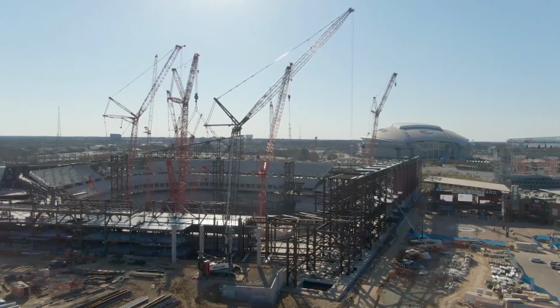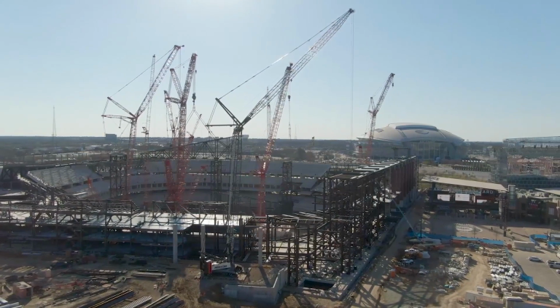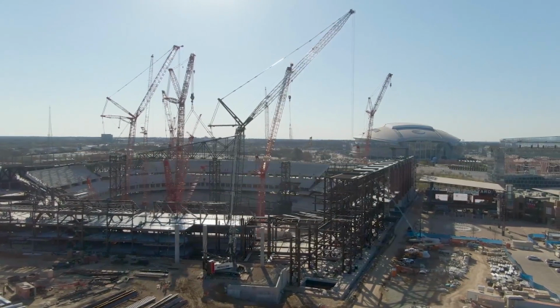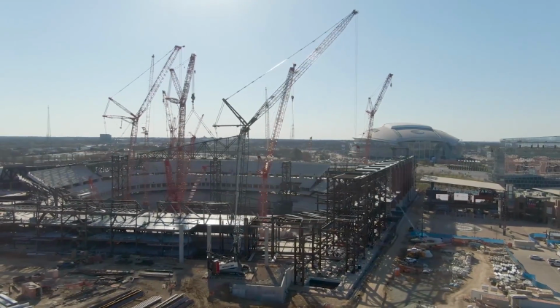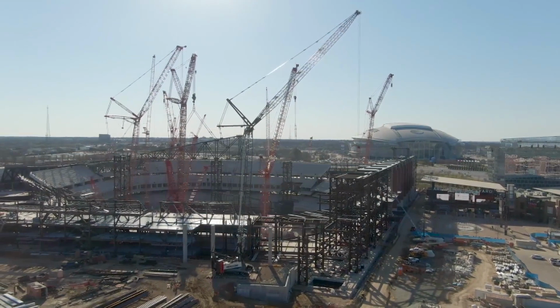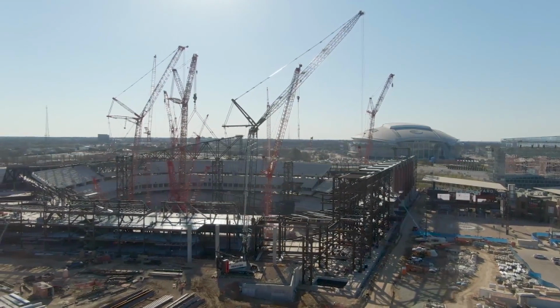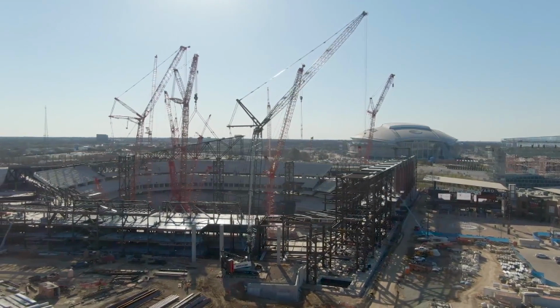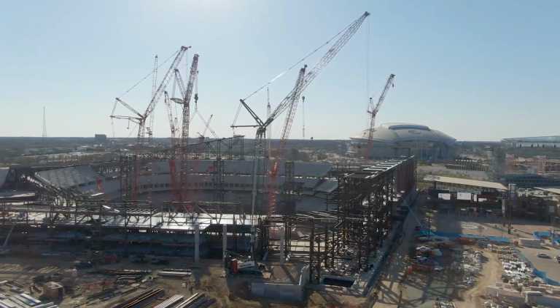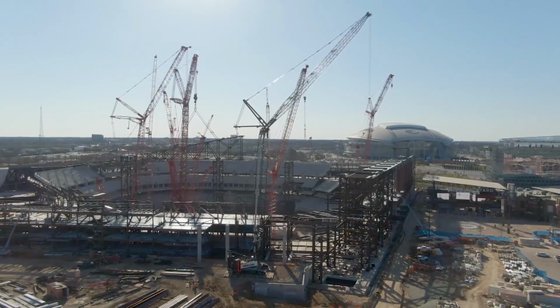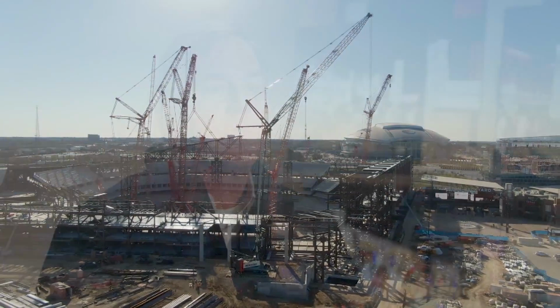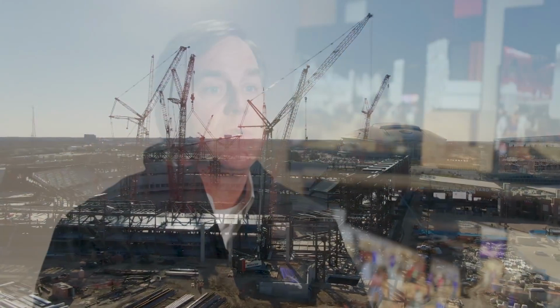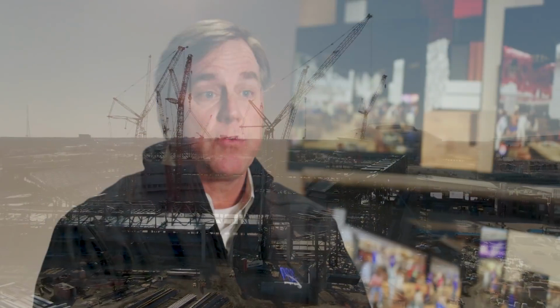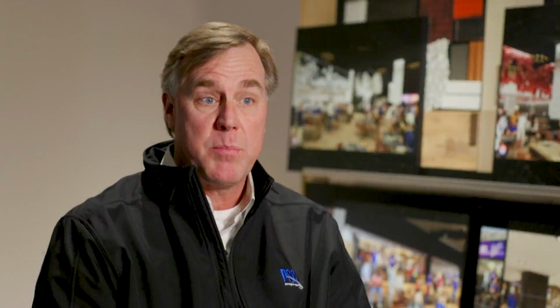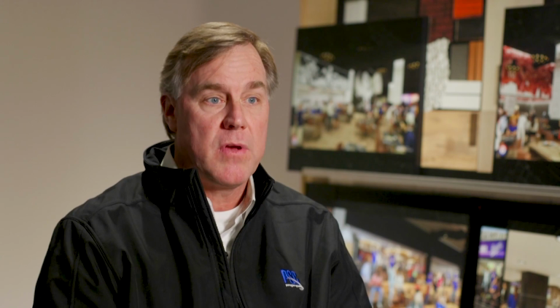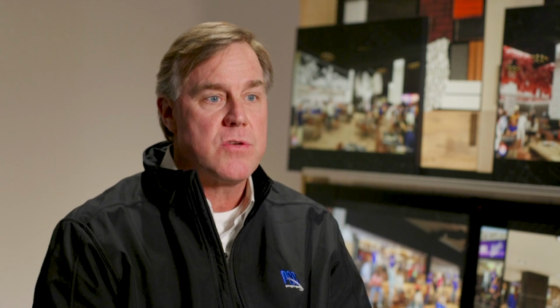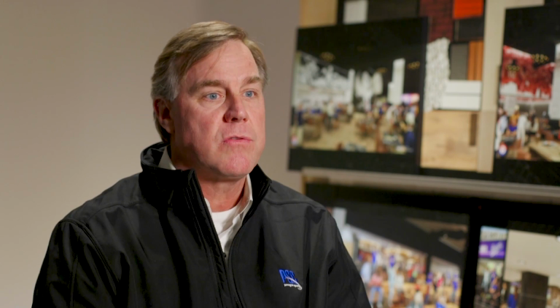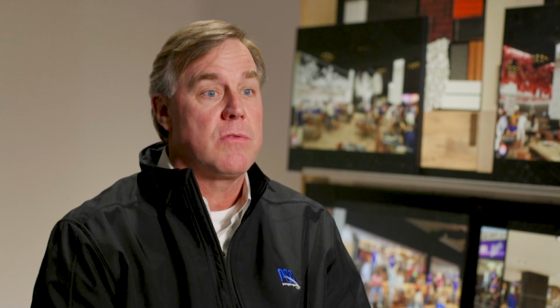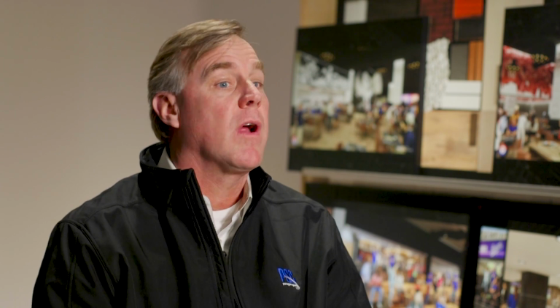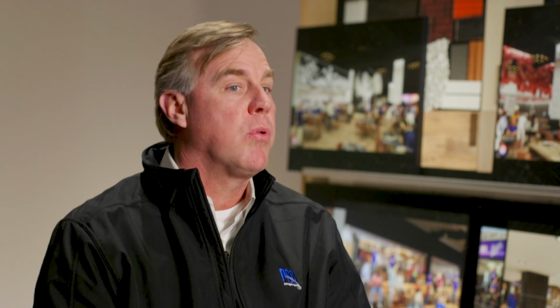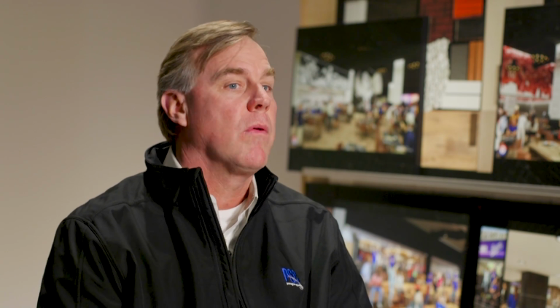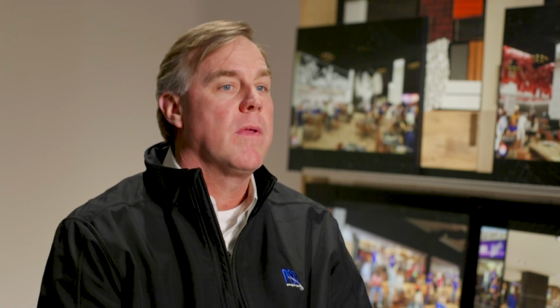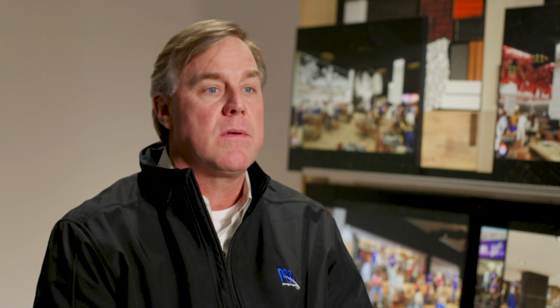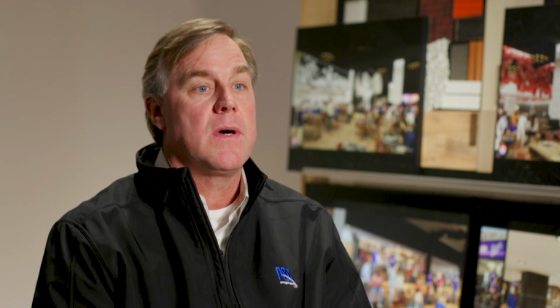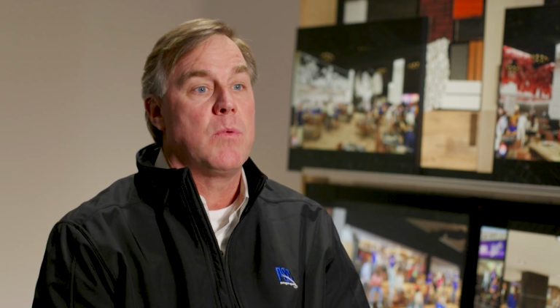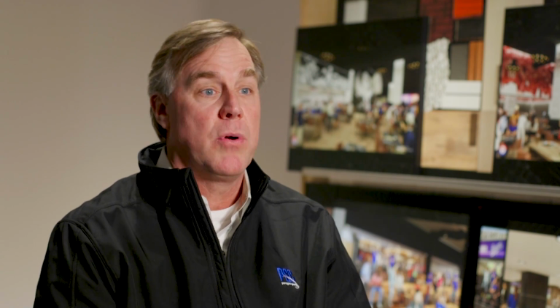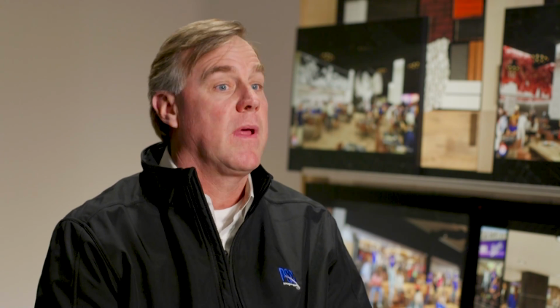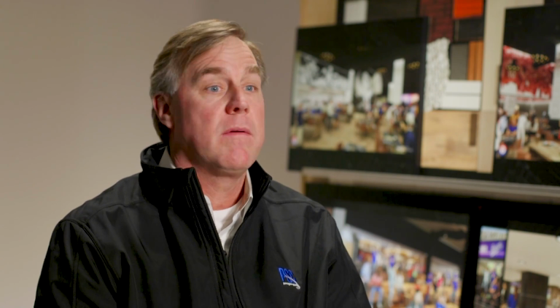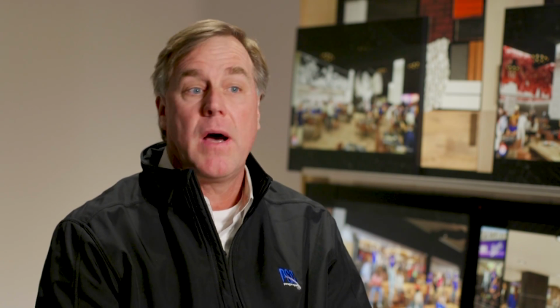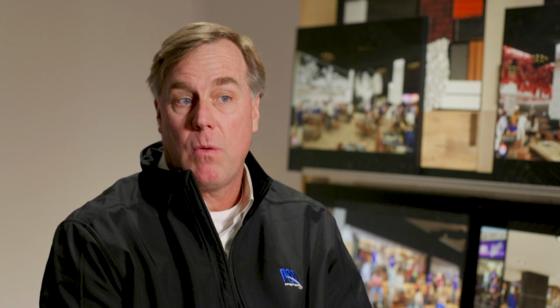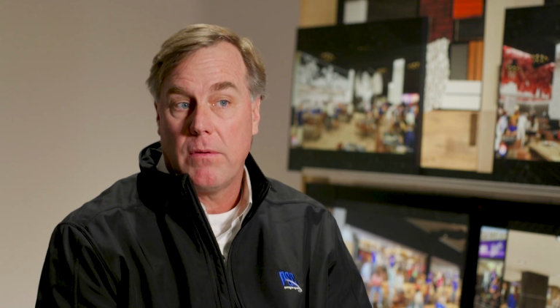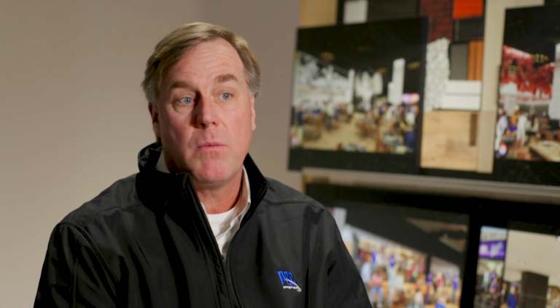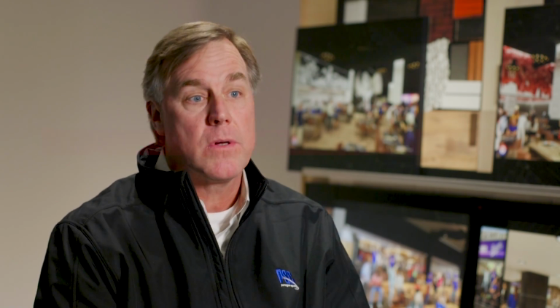In construction, really all you have is your reputation, so it's very important that we put down high quality work.